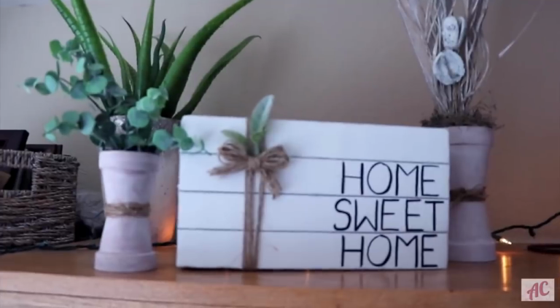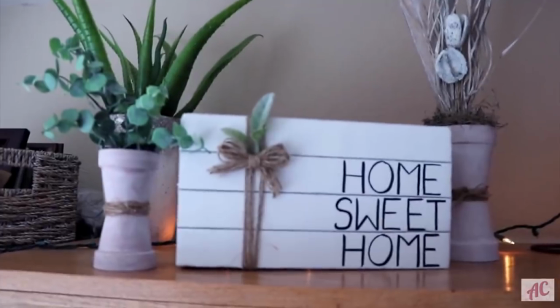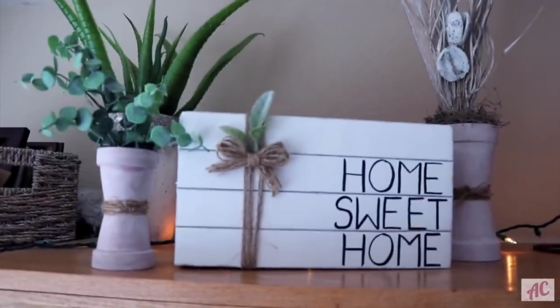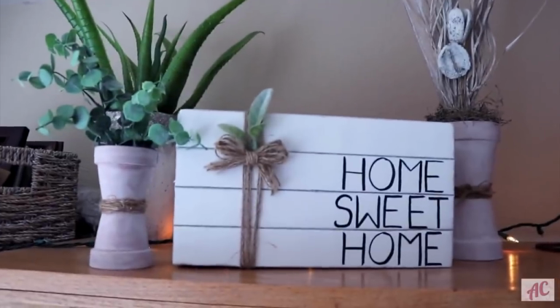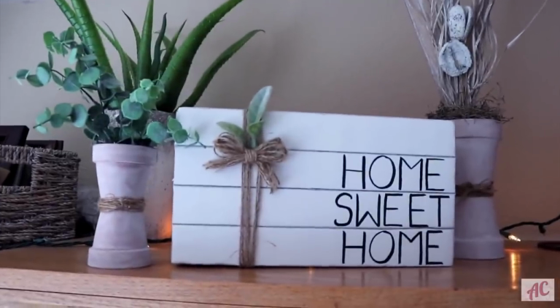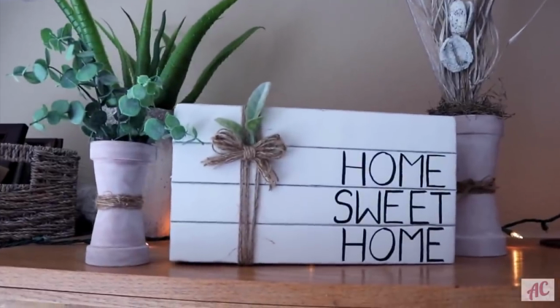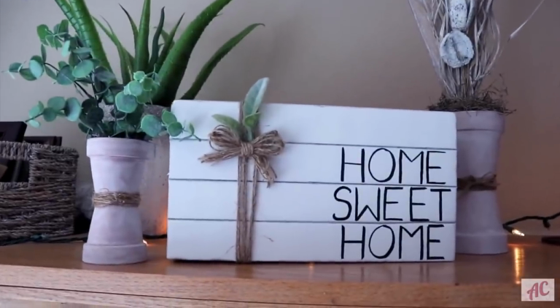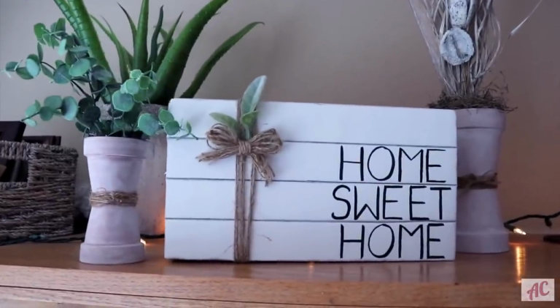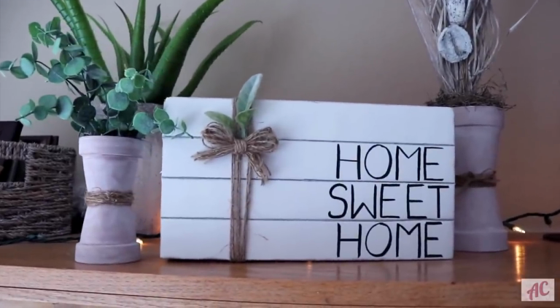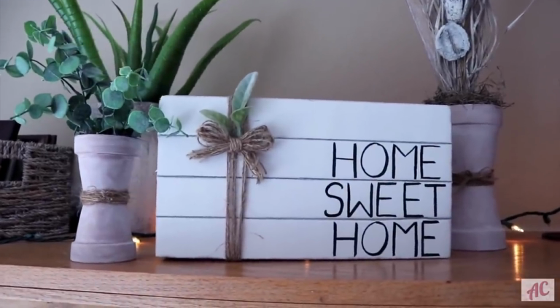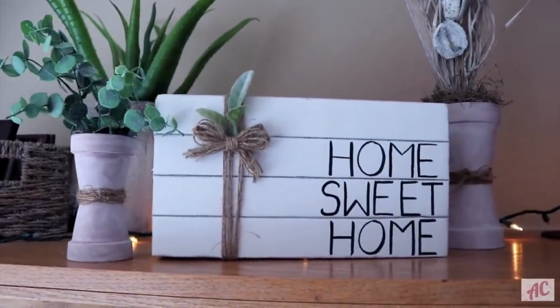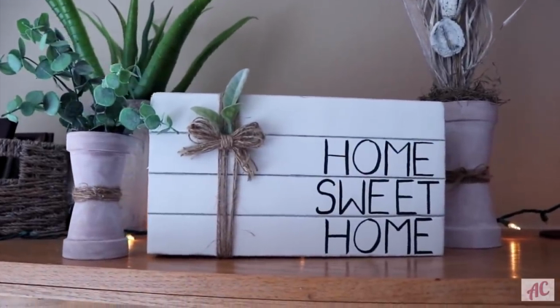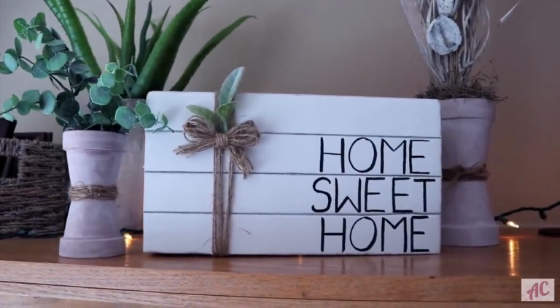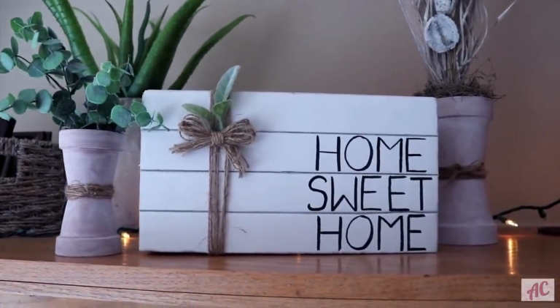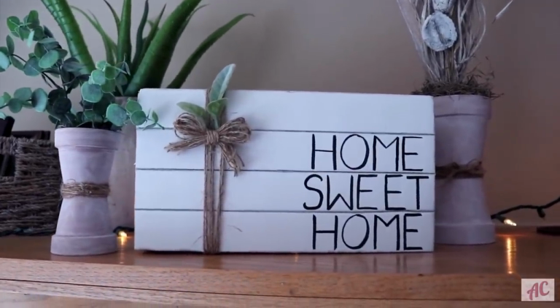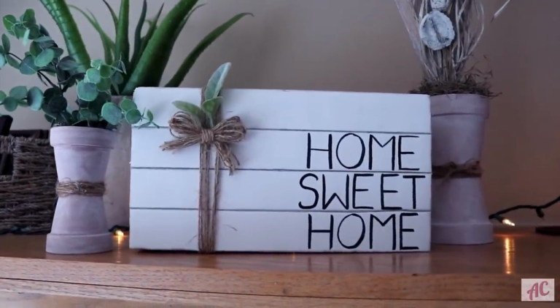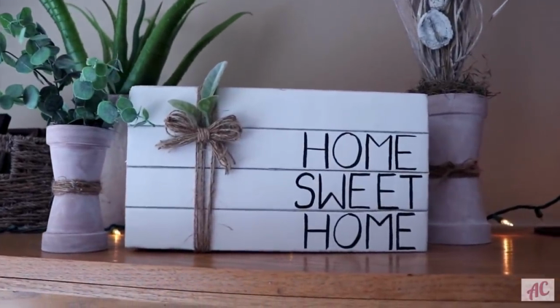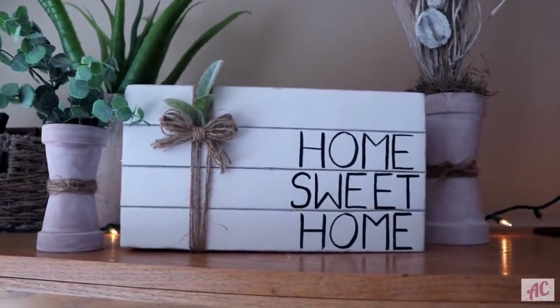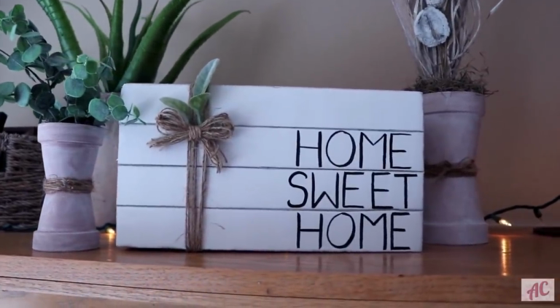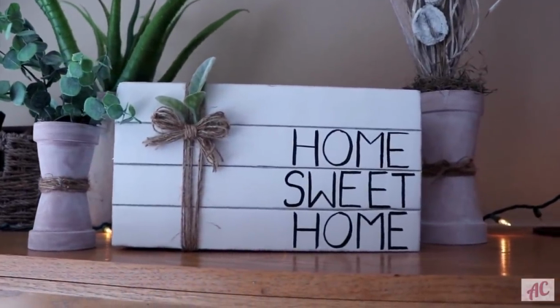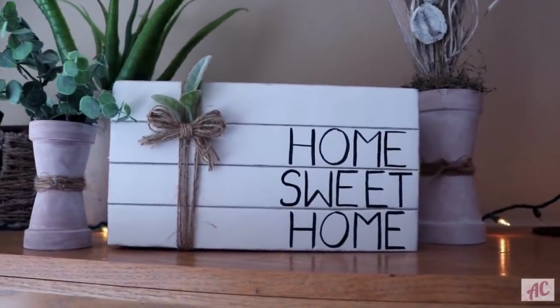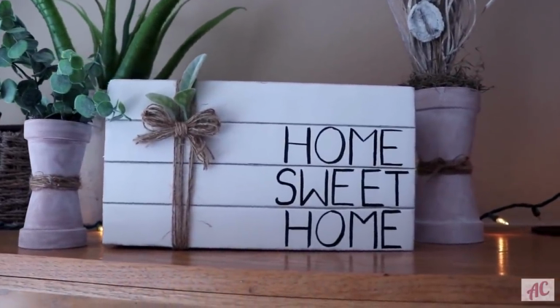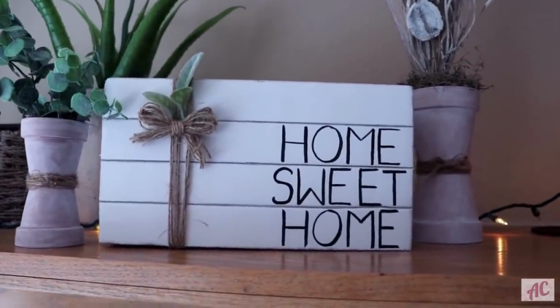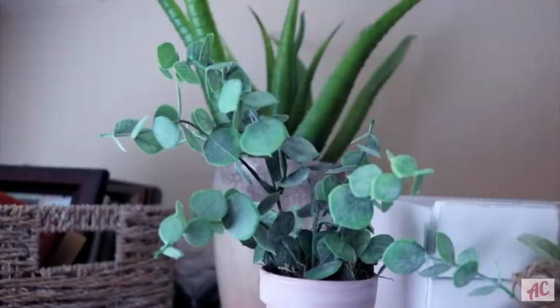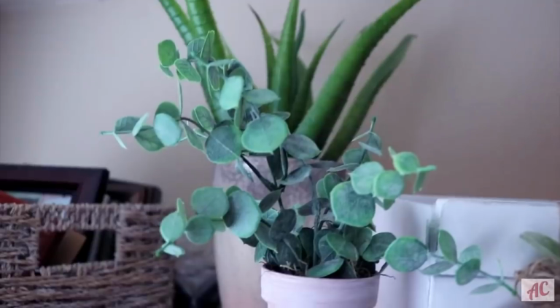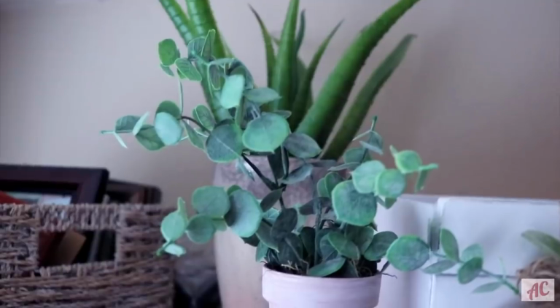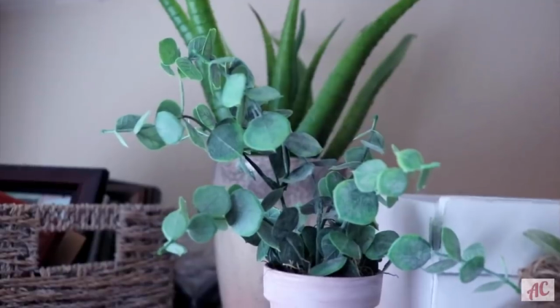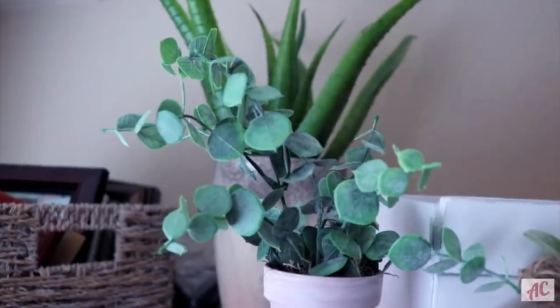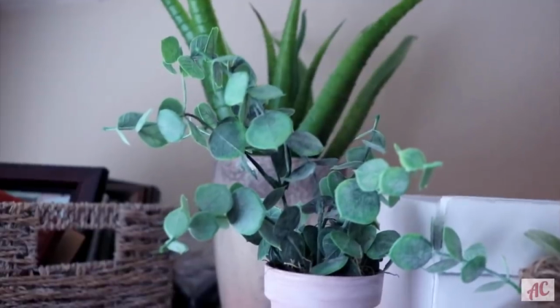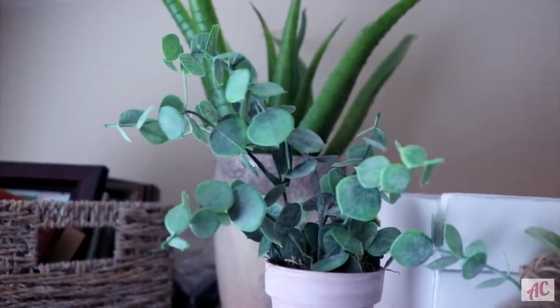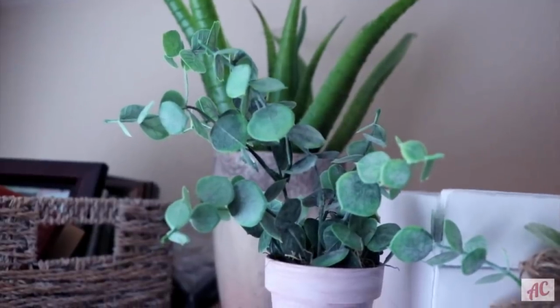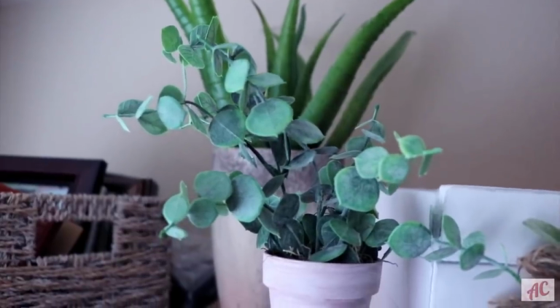This is the original DIY — I'll go ahead and link it down below and above so you guys can see exactly how I made them.